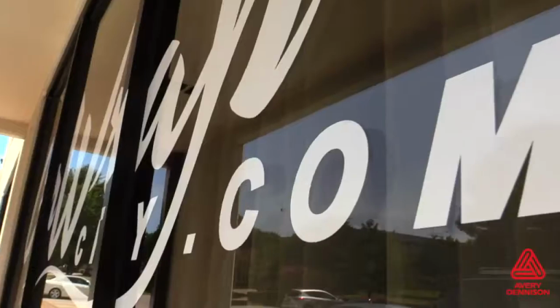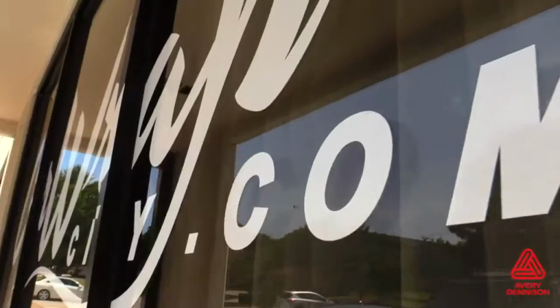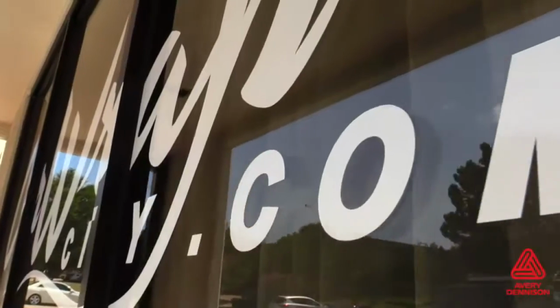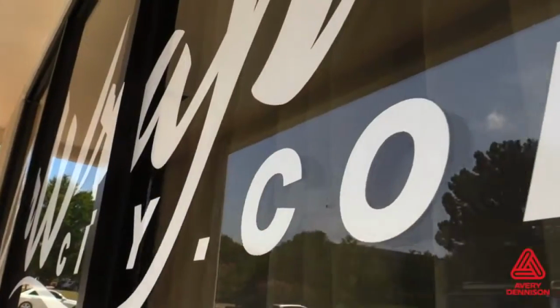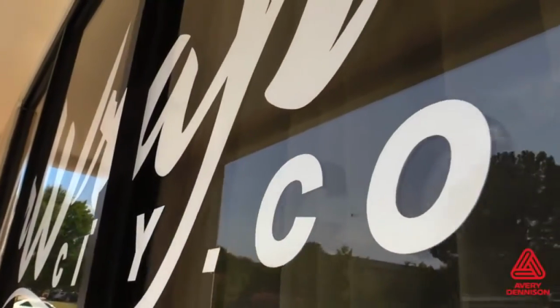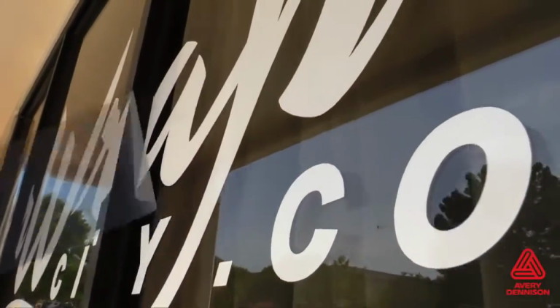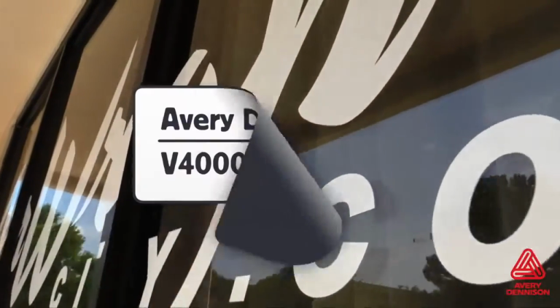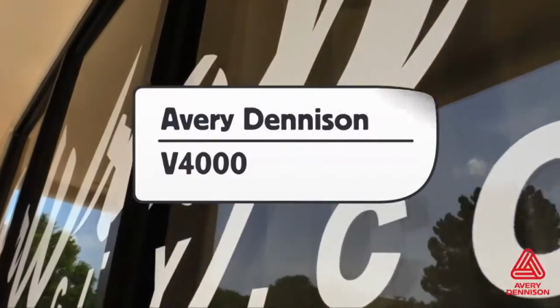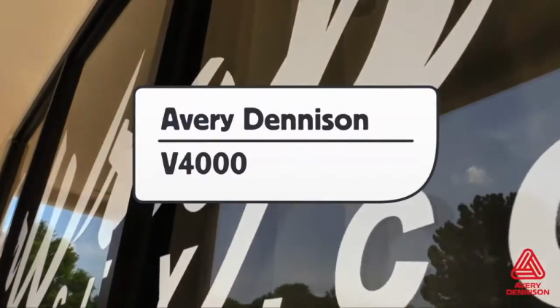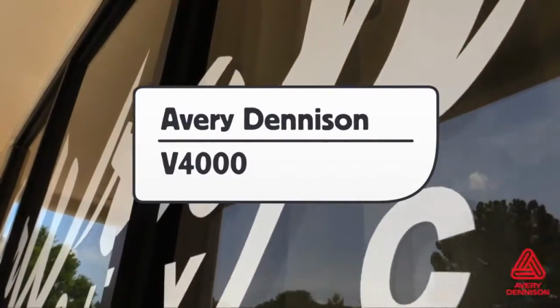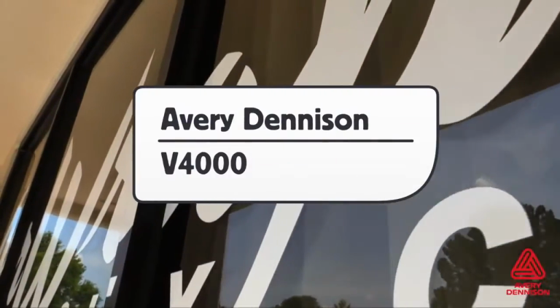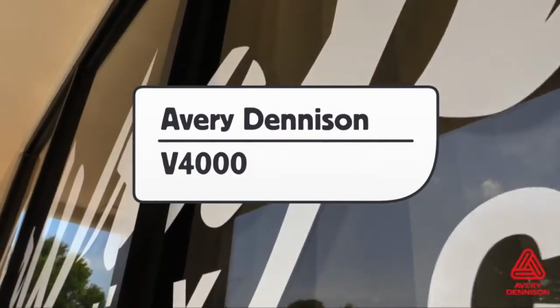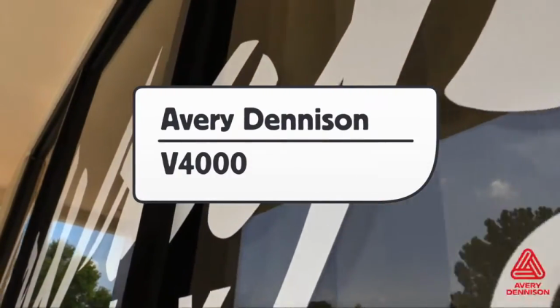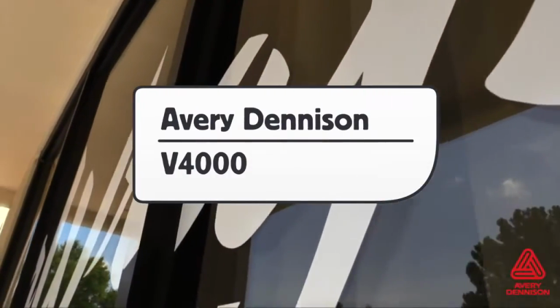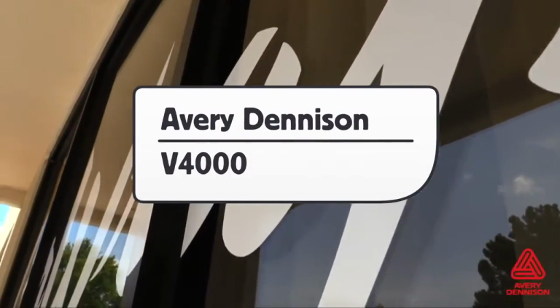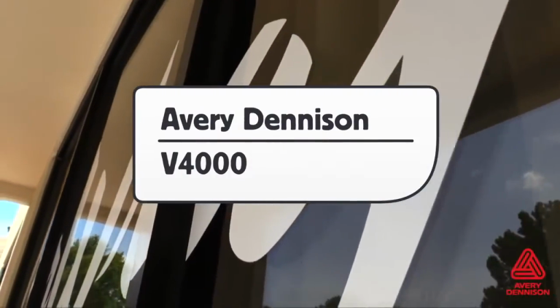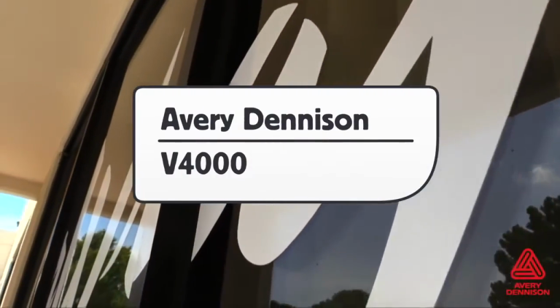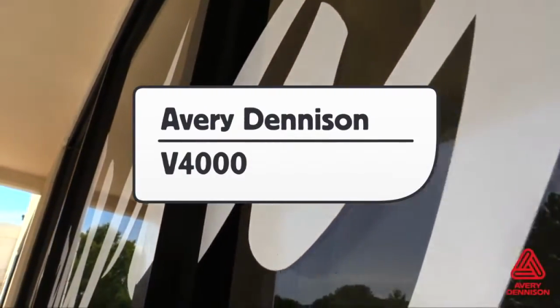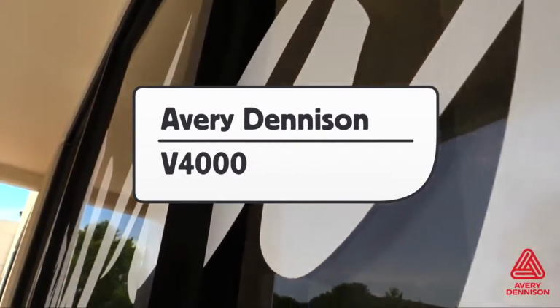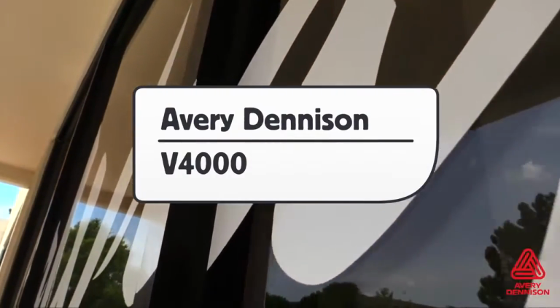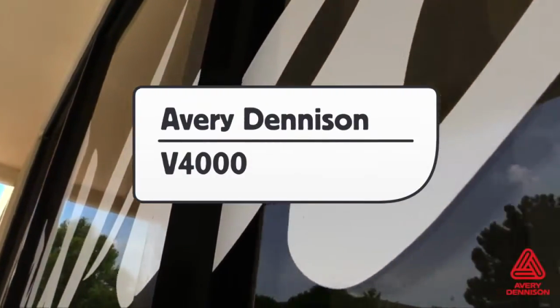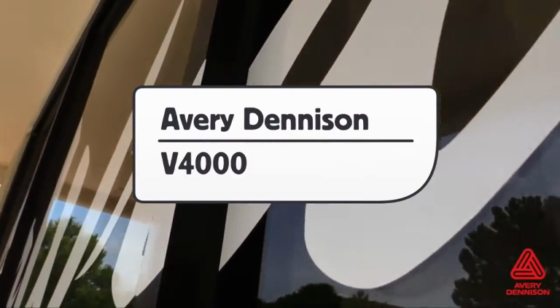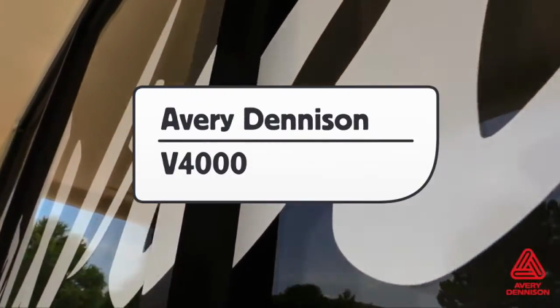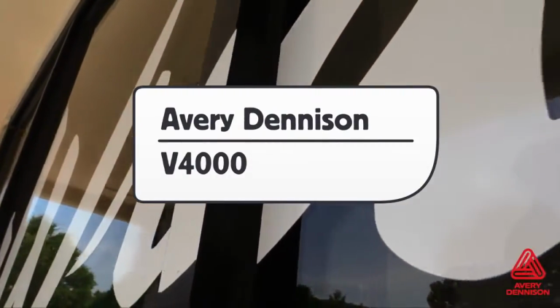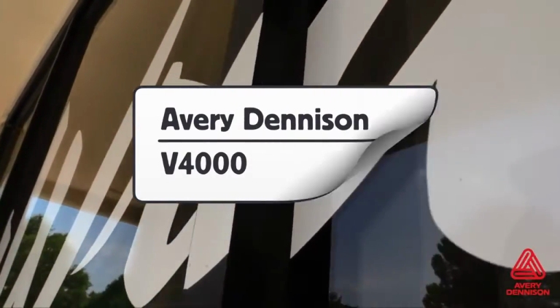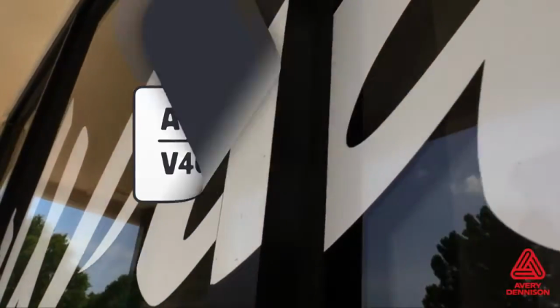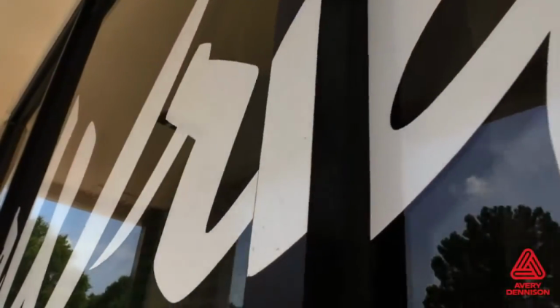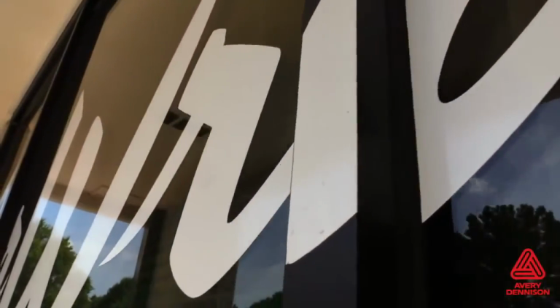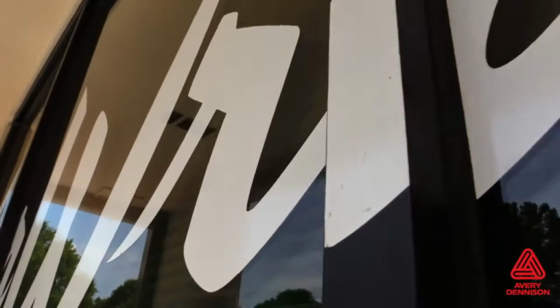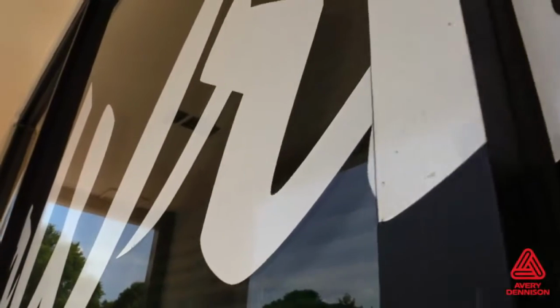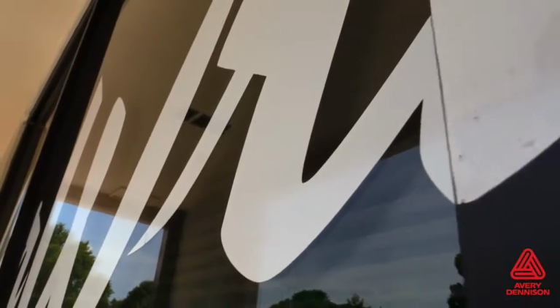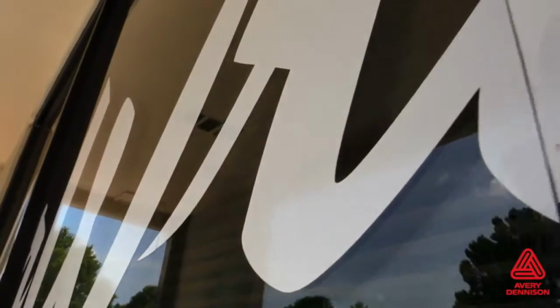This is a product video for Avery Denison's V4000 Premium Reflective Wrap Film, and here are the details.